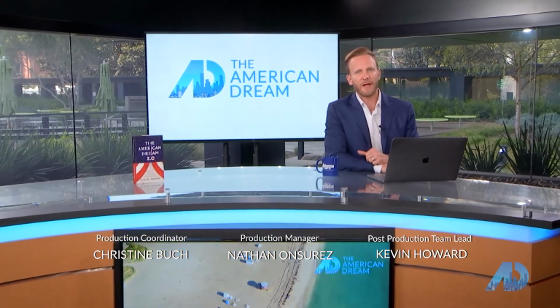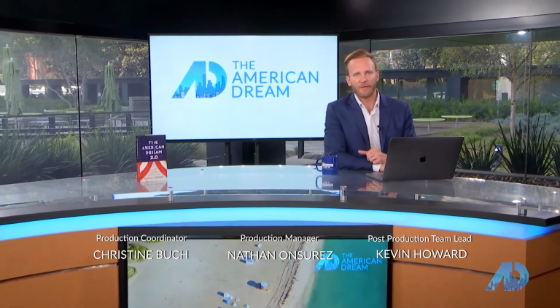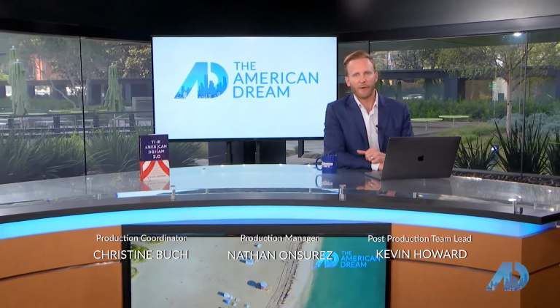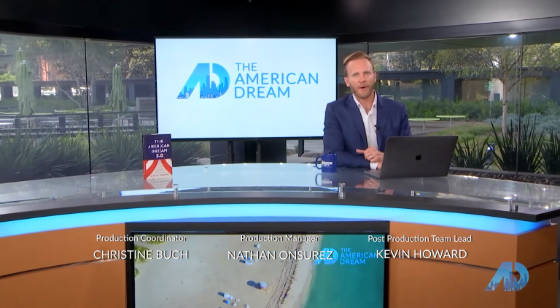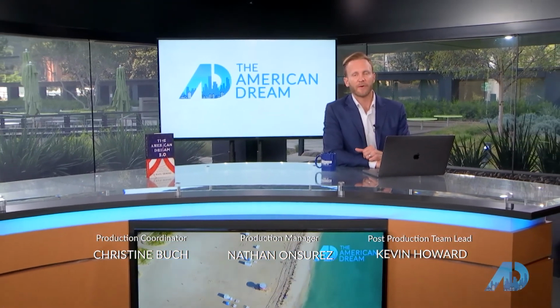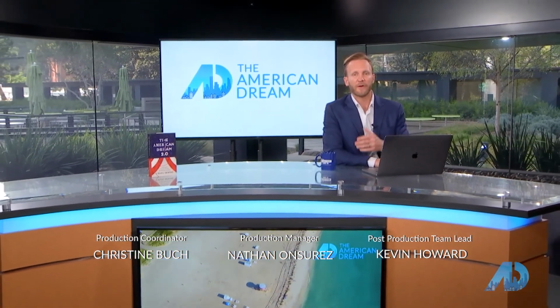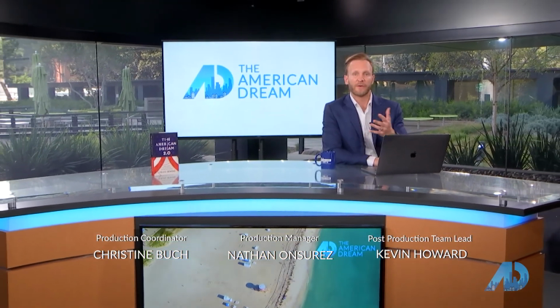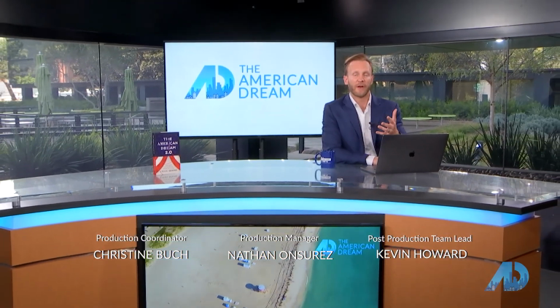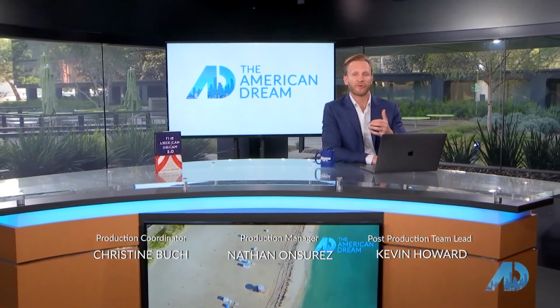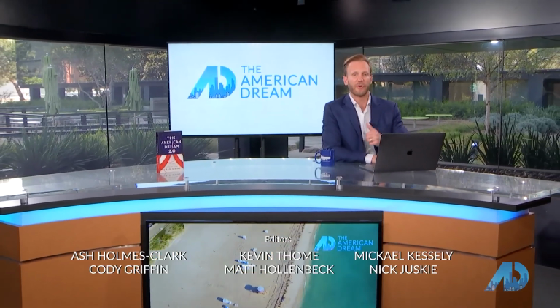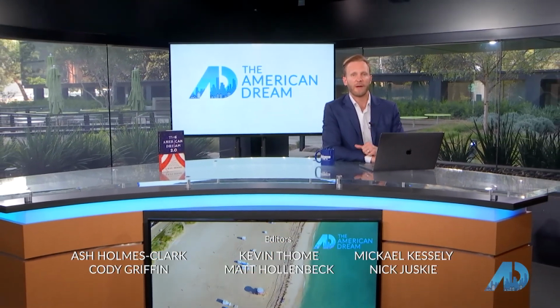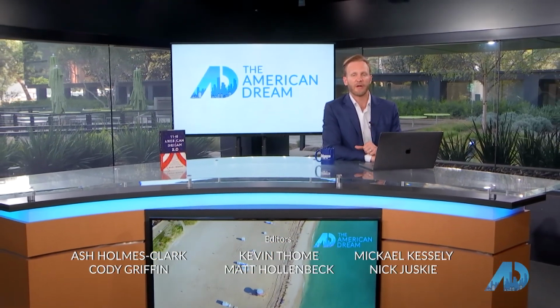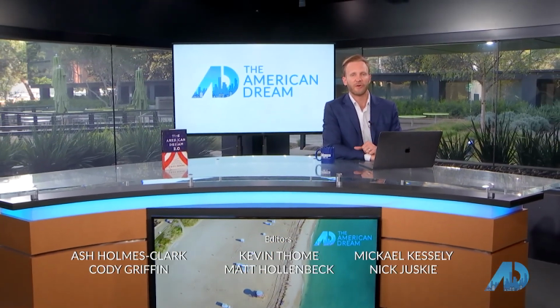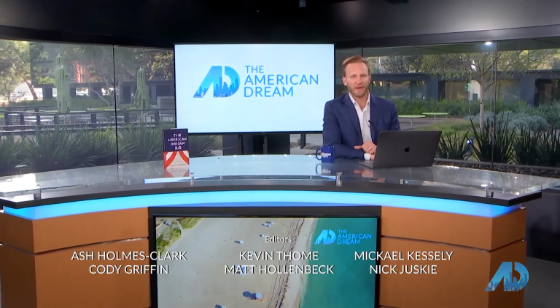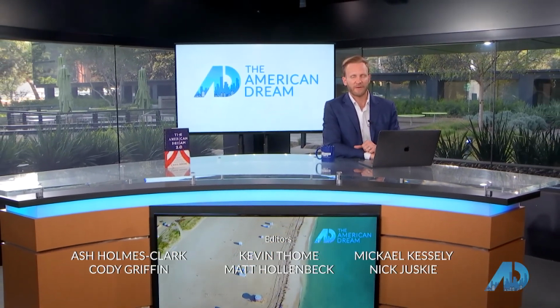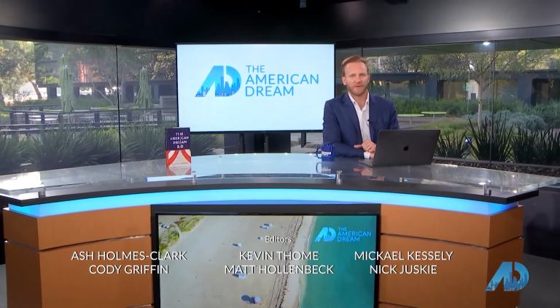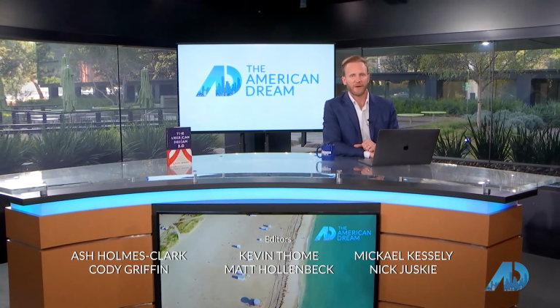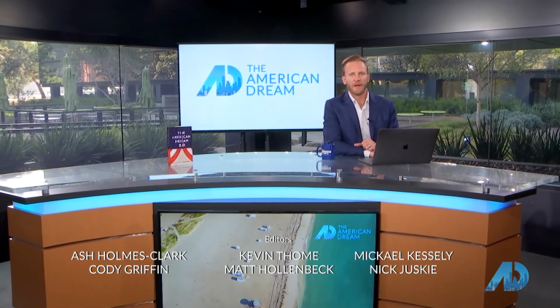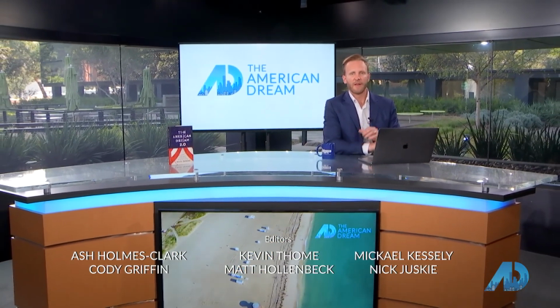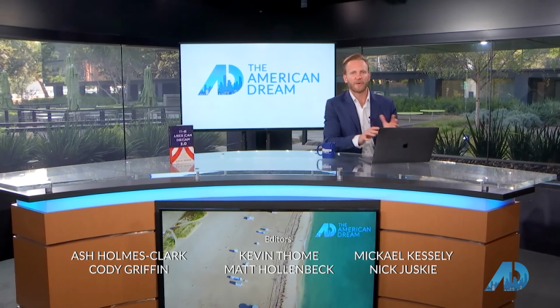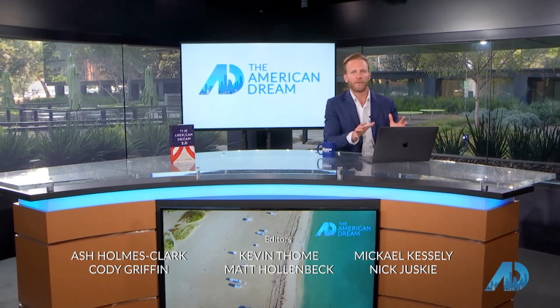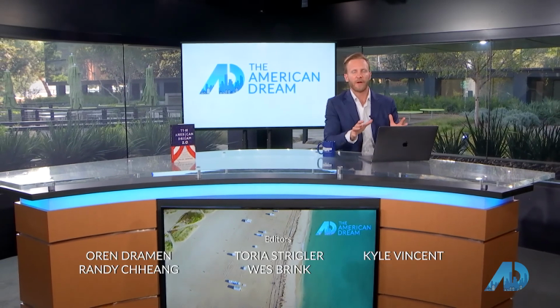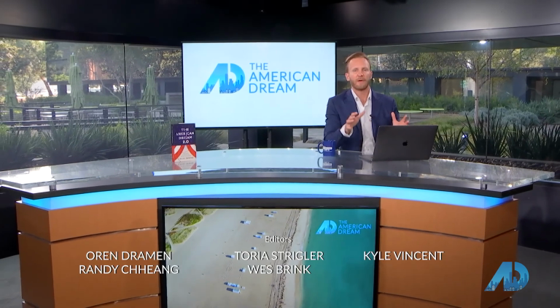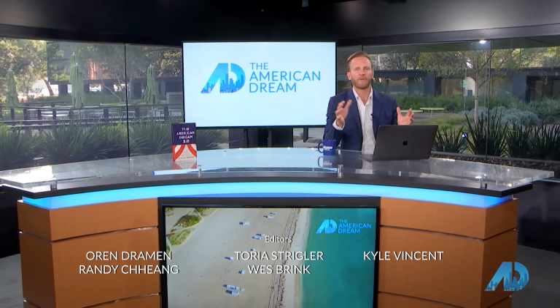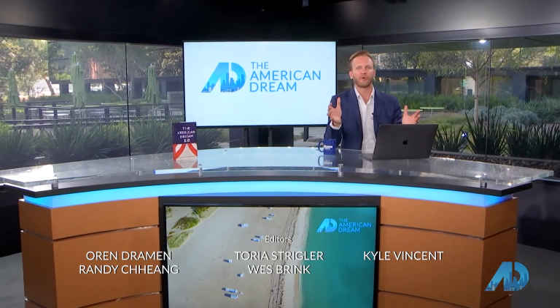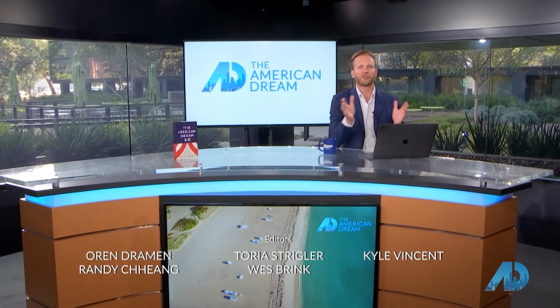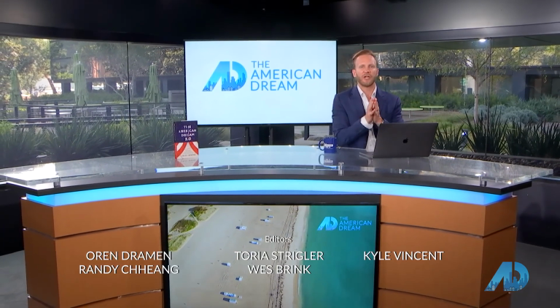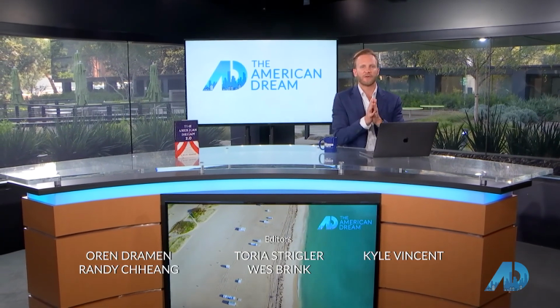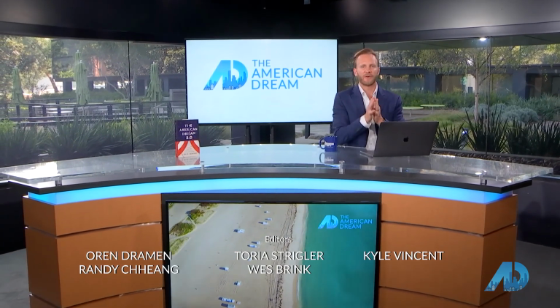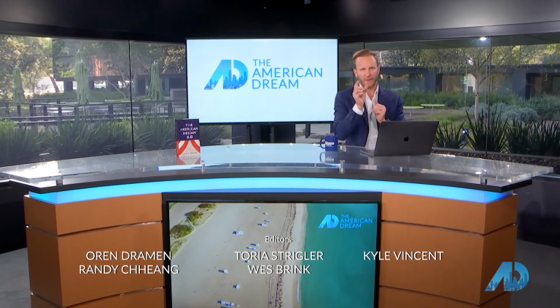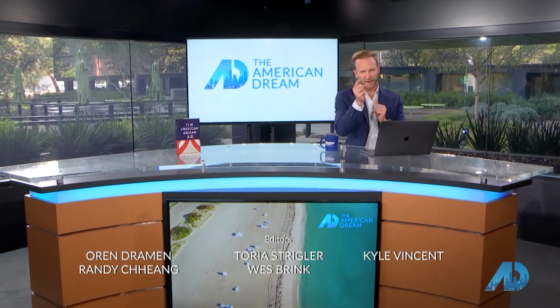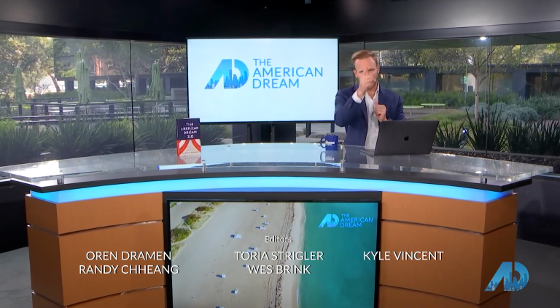Any of our partners that you've seen on the show today, make sure you message us. That's all for today. Cheers to your American Dream.